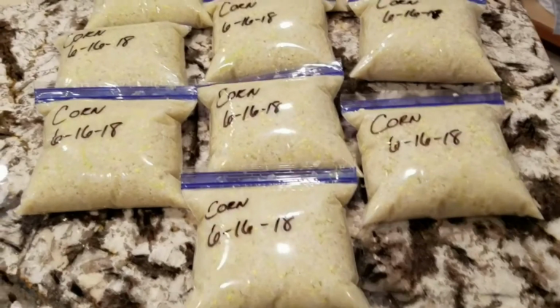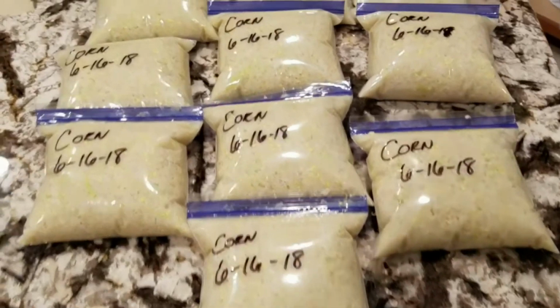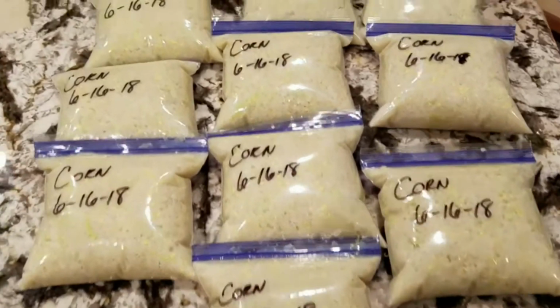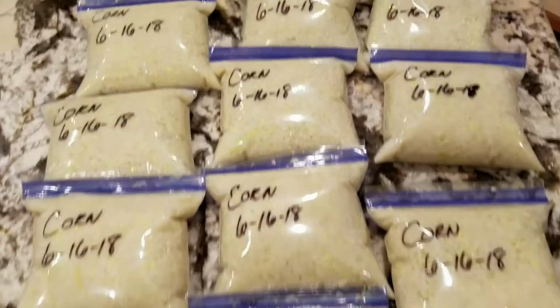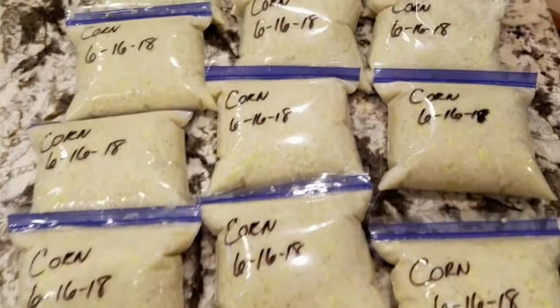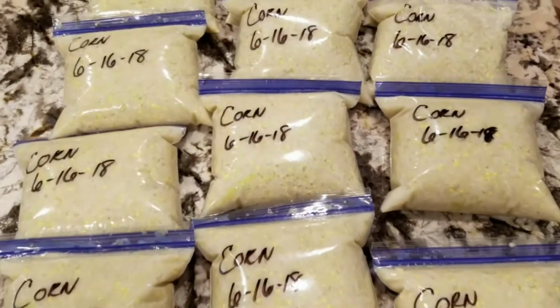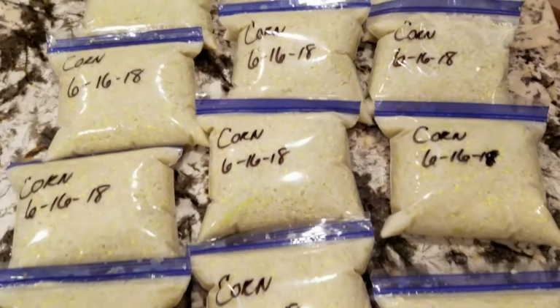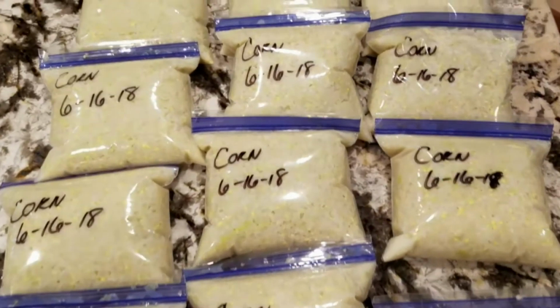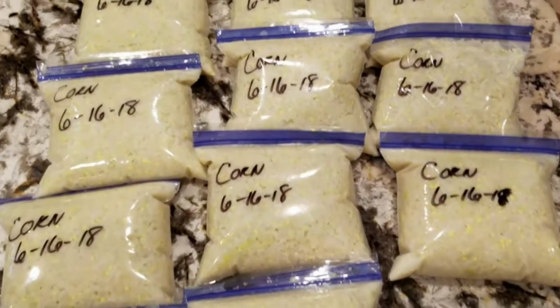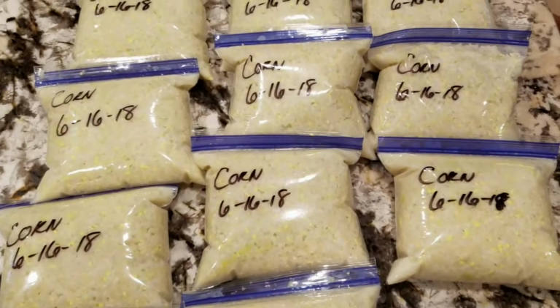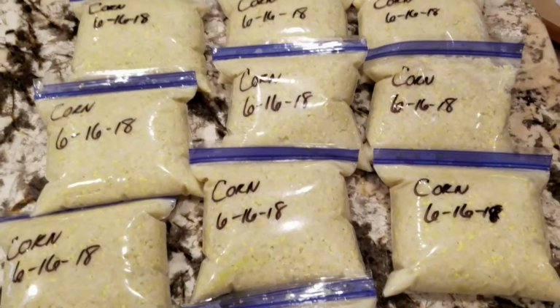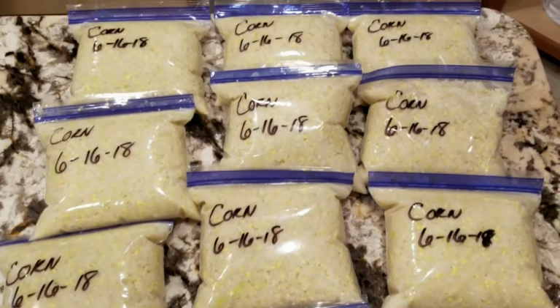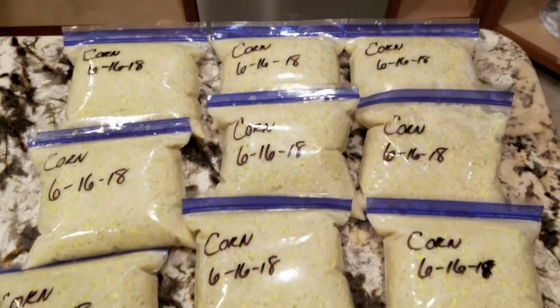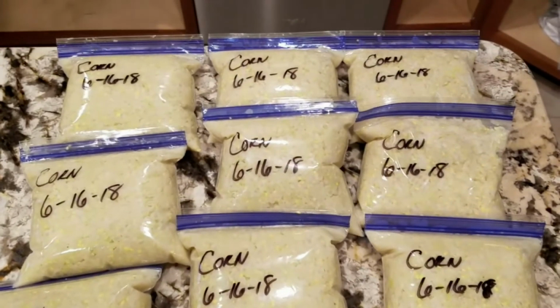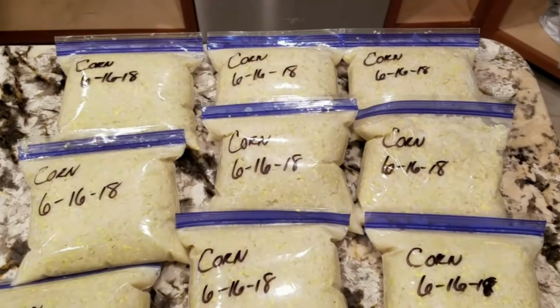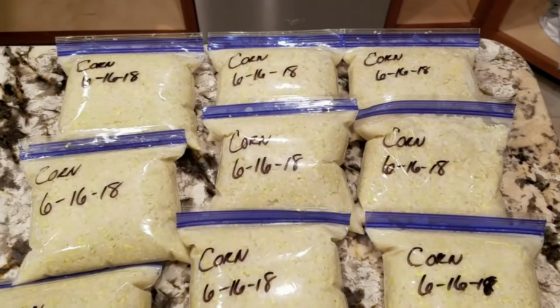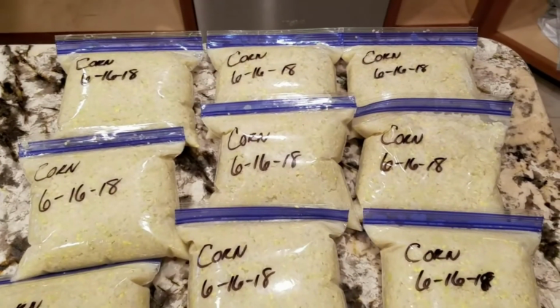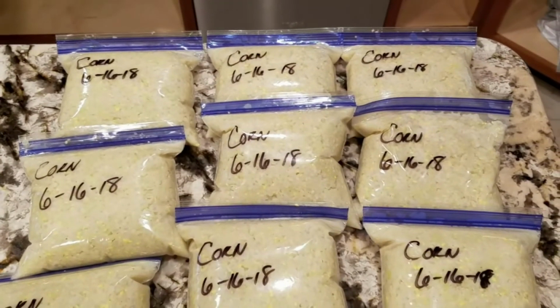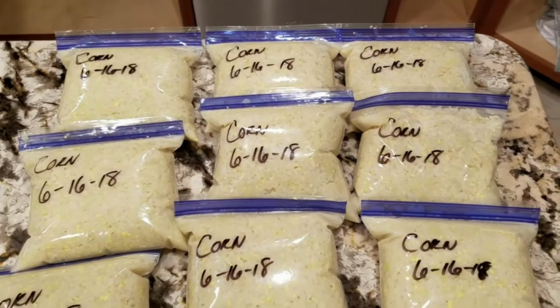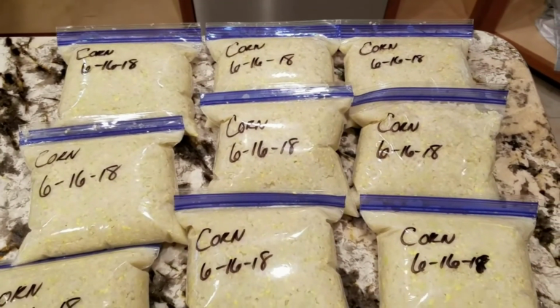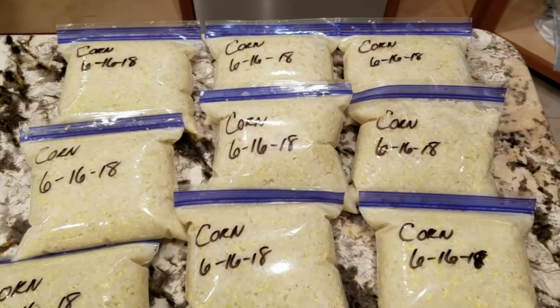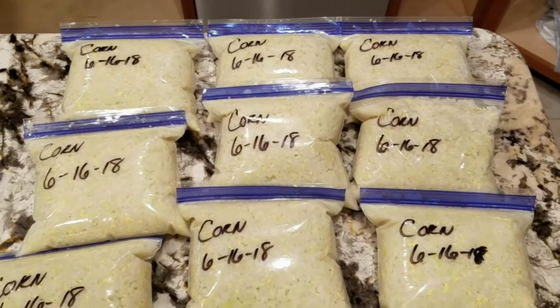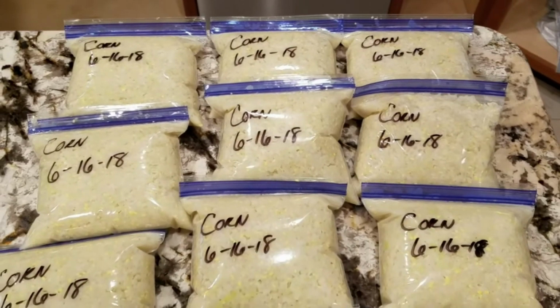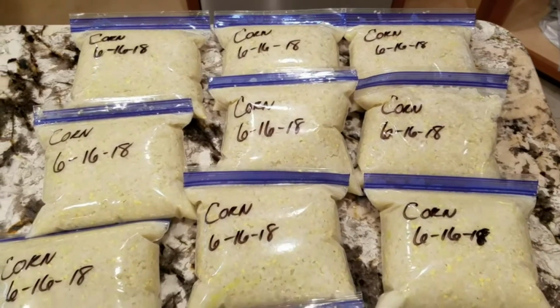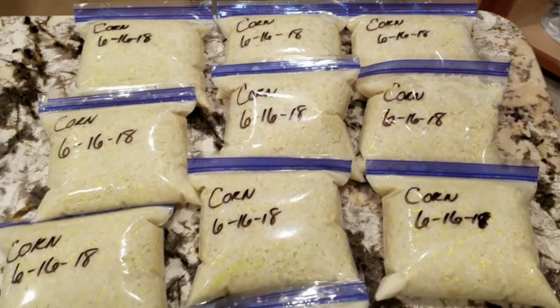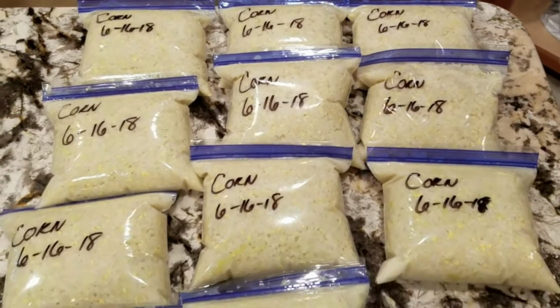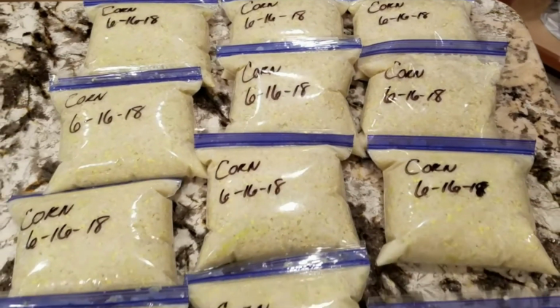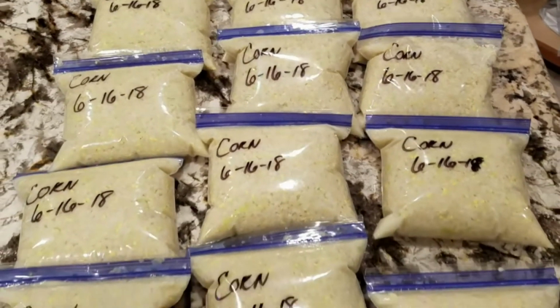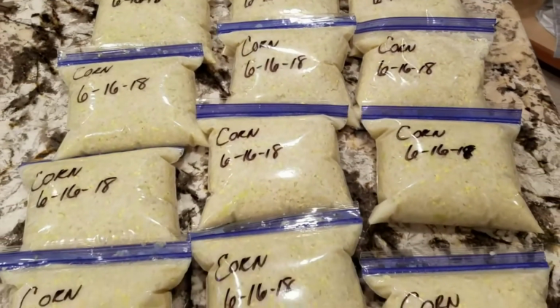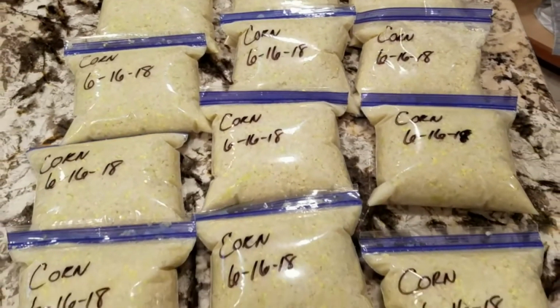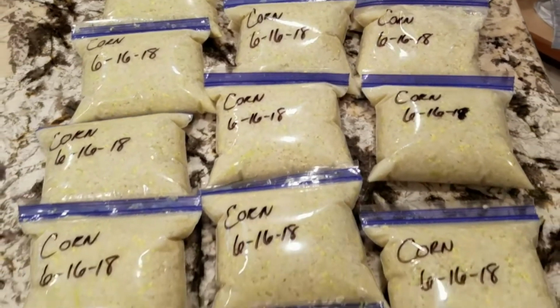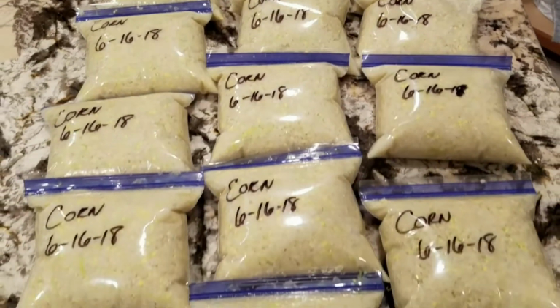We got 13 full pints to the brim of sweet corn creamed corn.